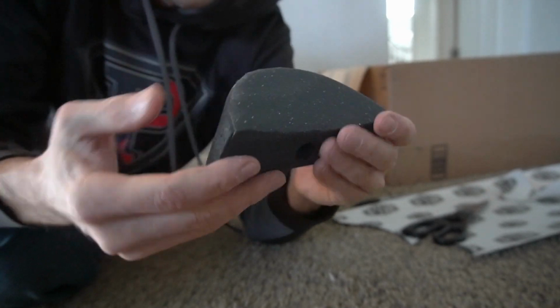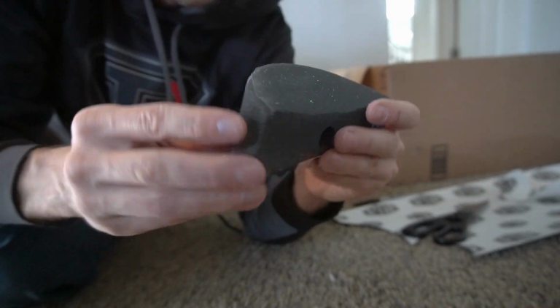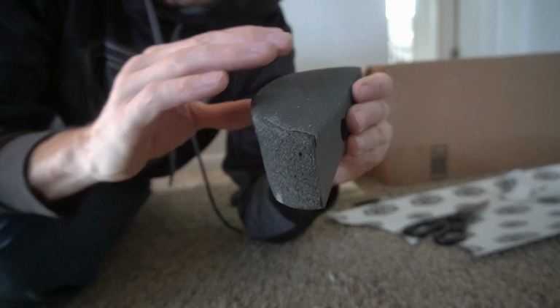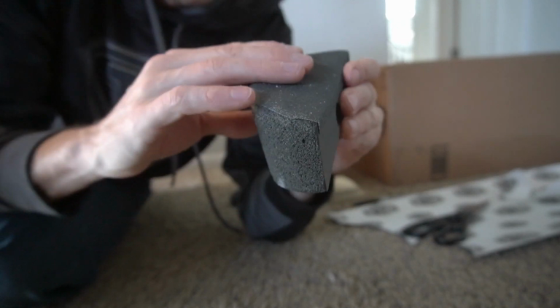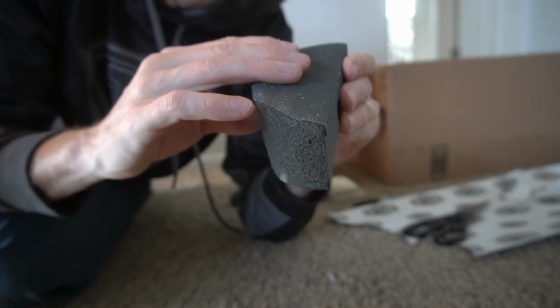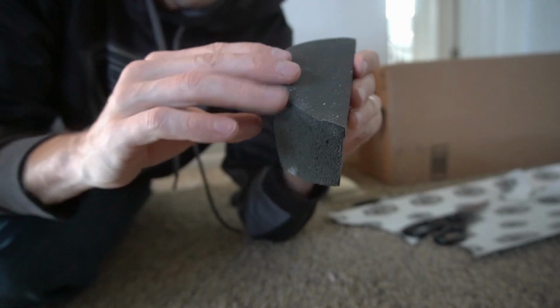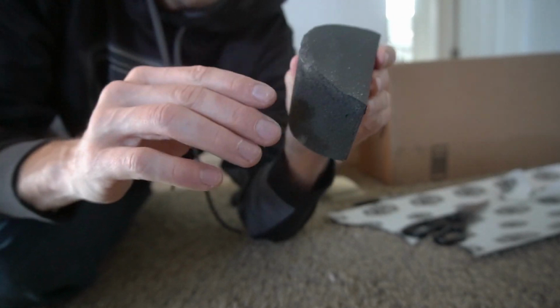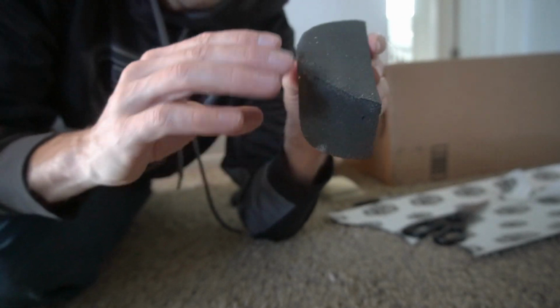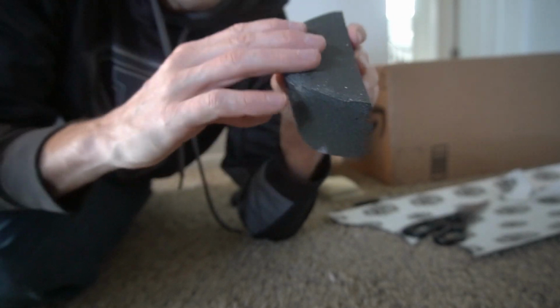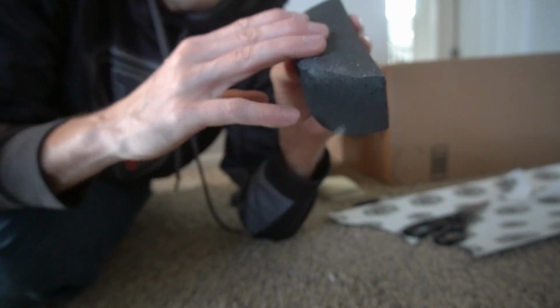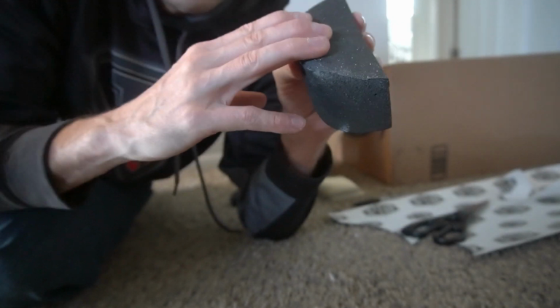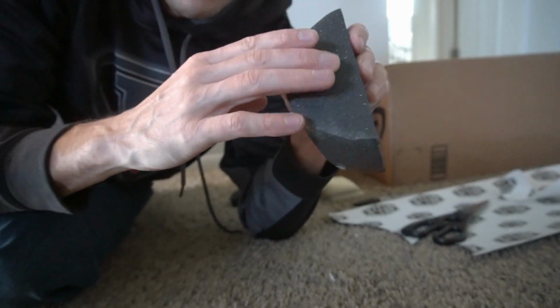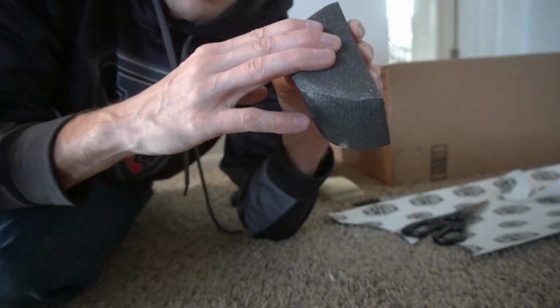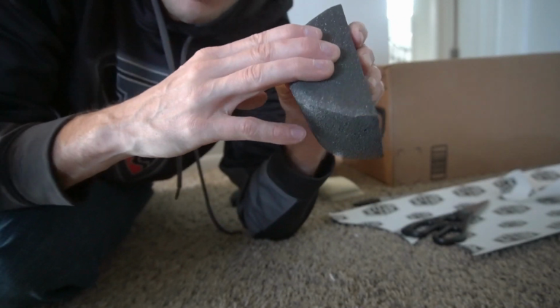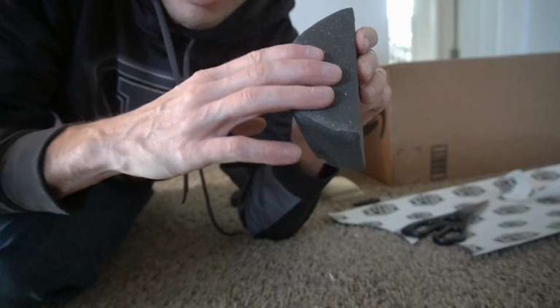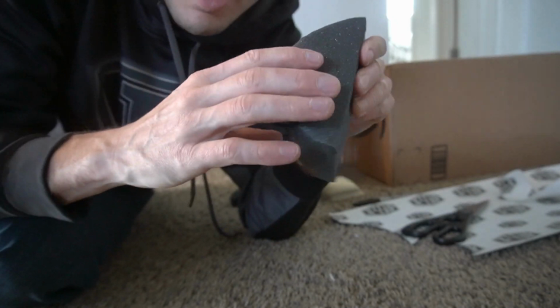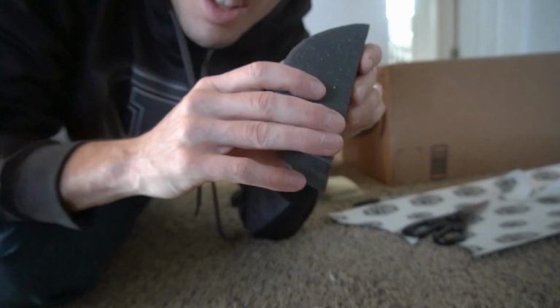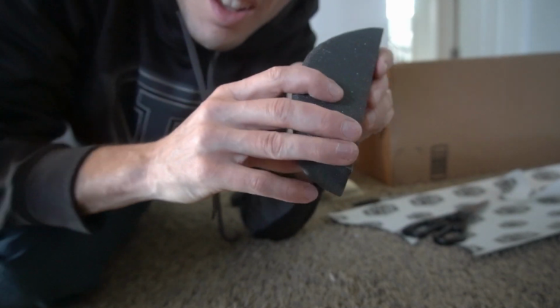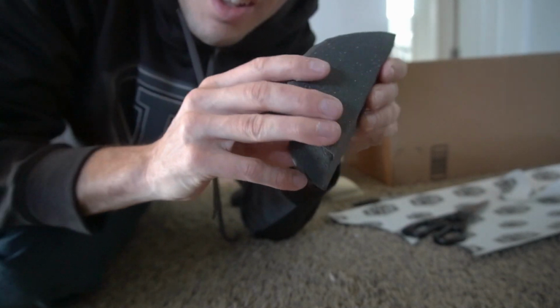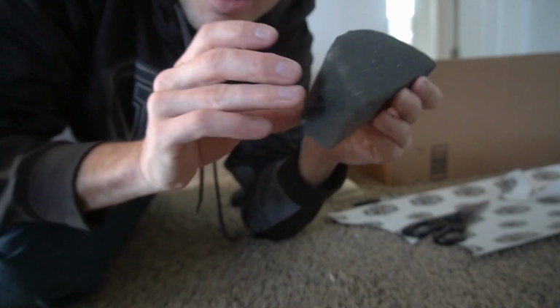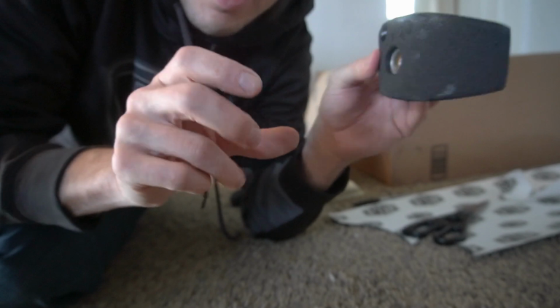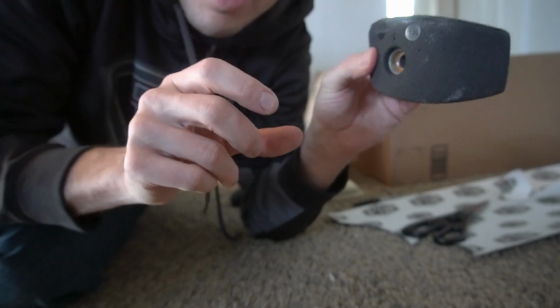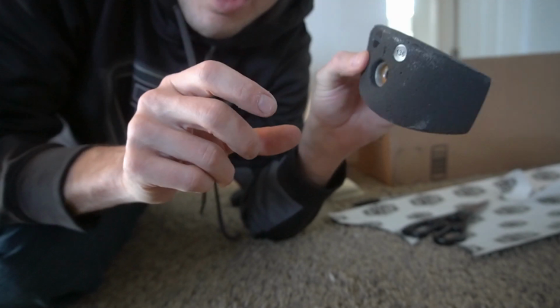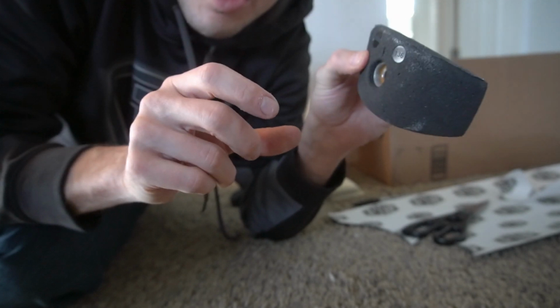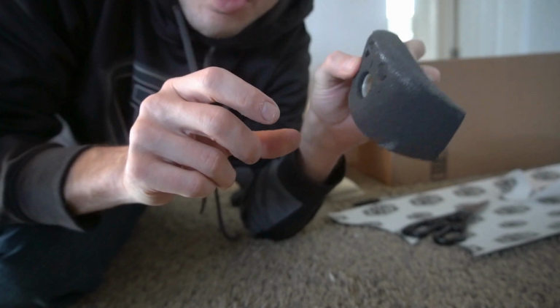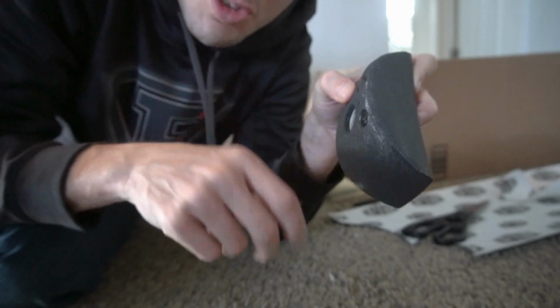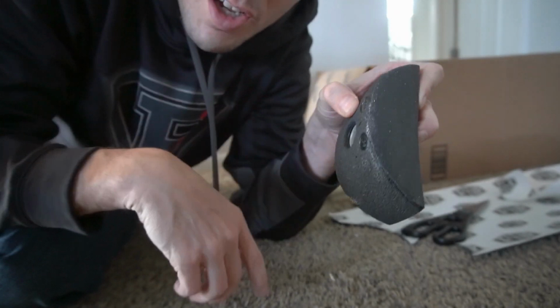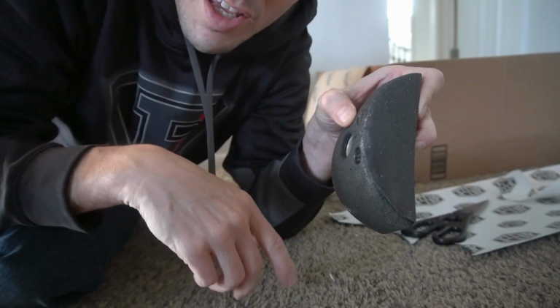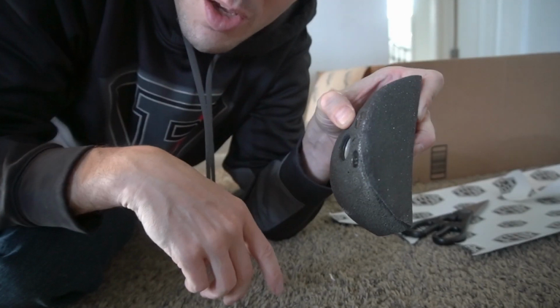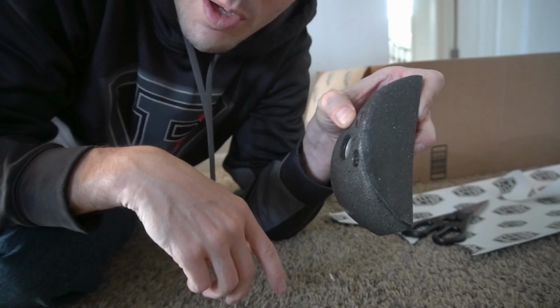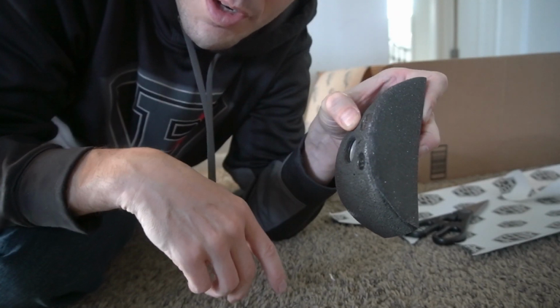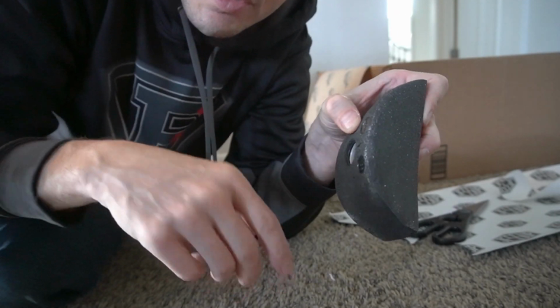And that is a newly textured hold. Let's try a white one next.